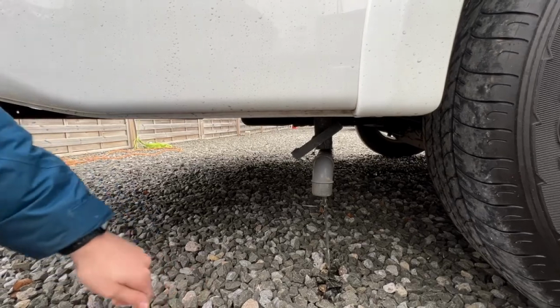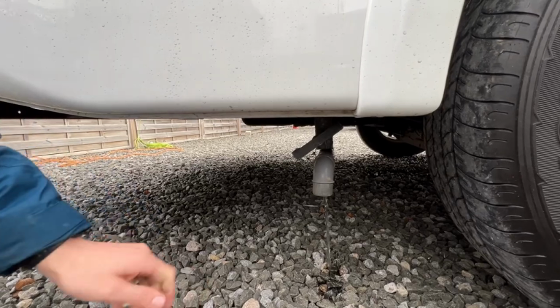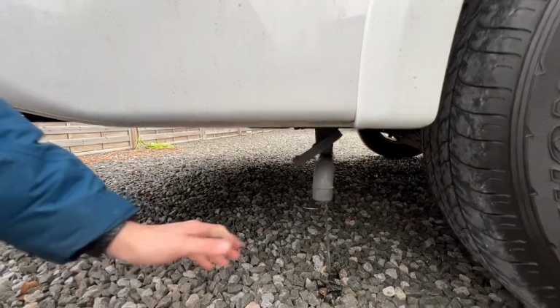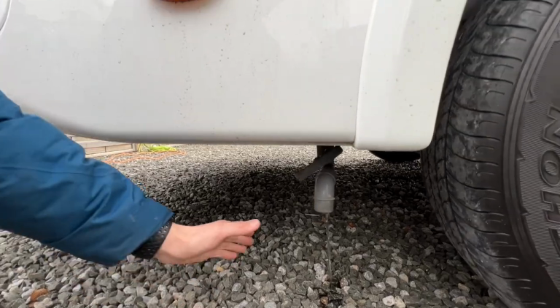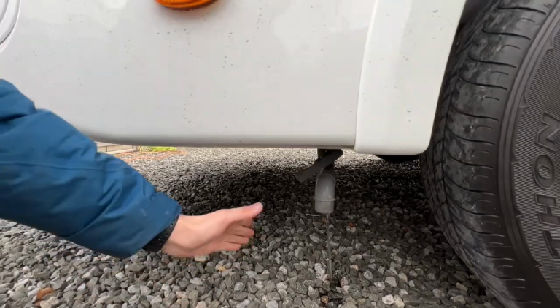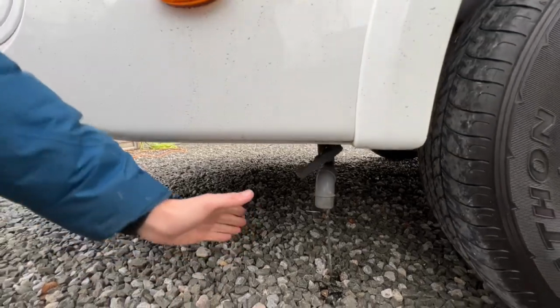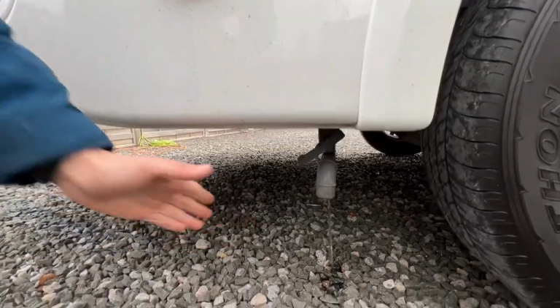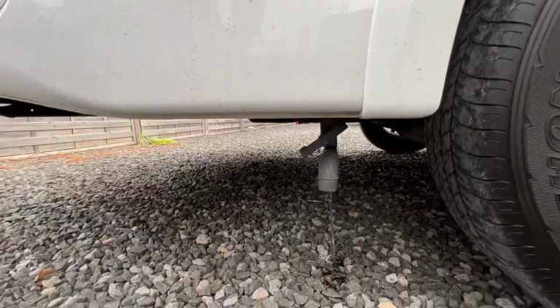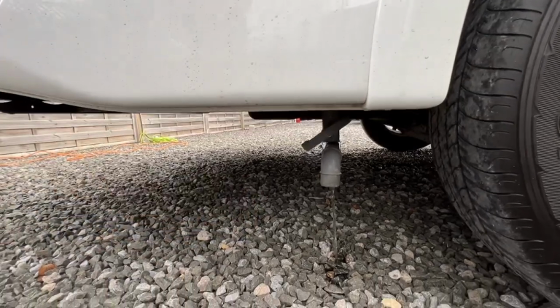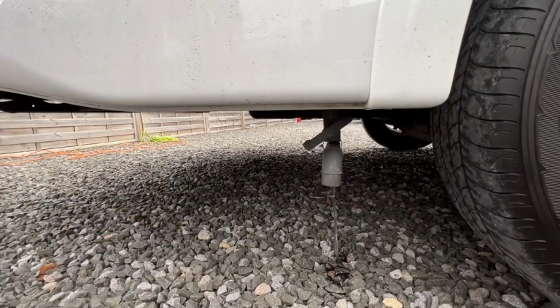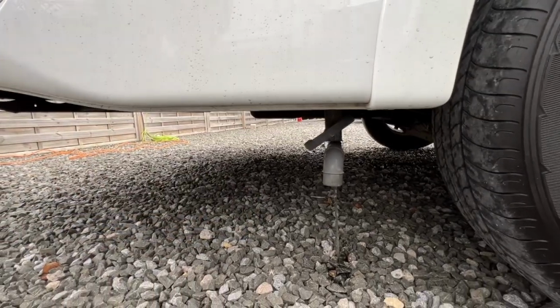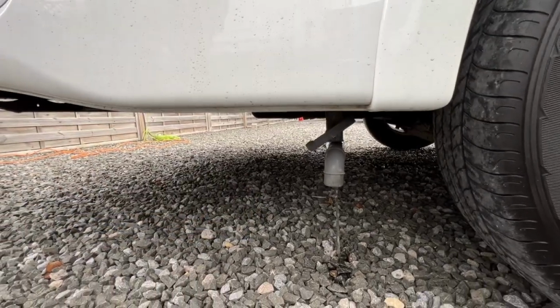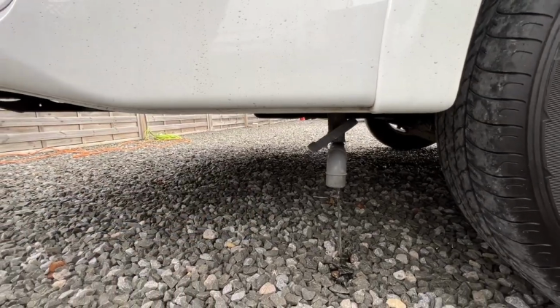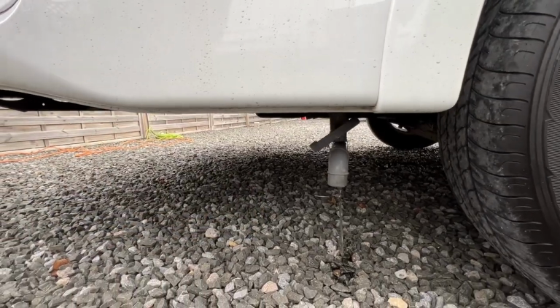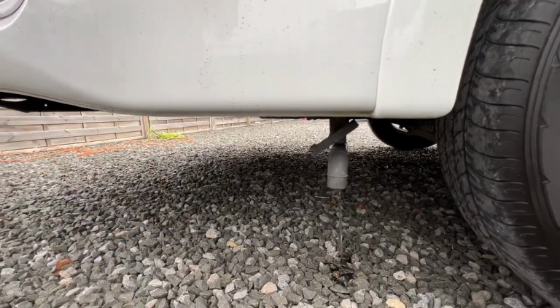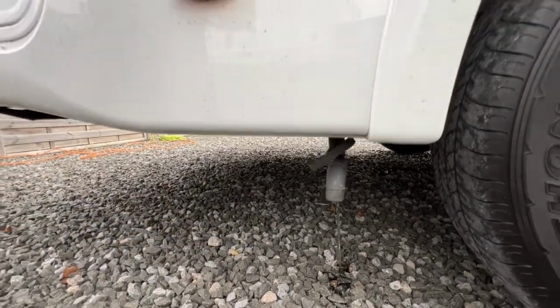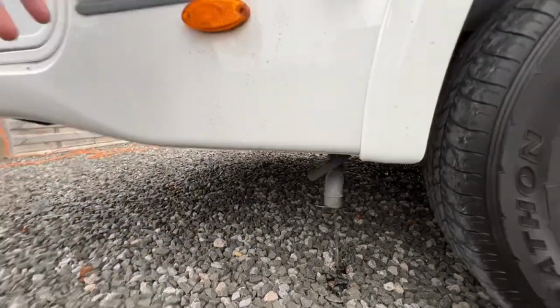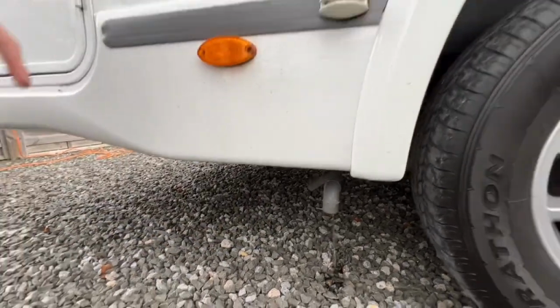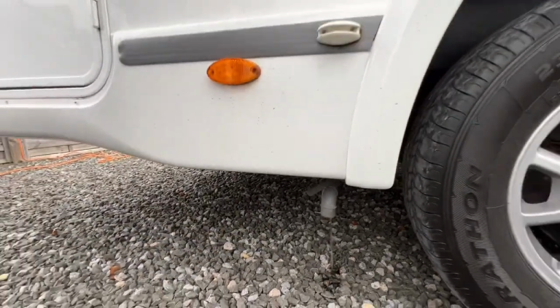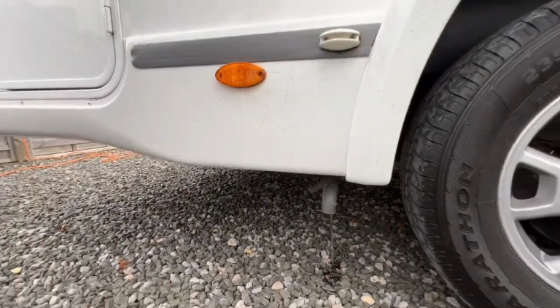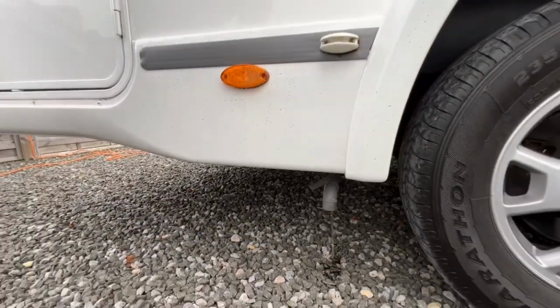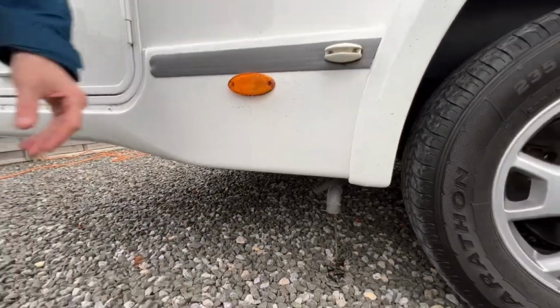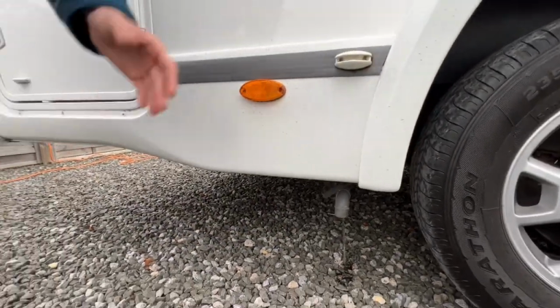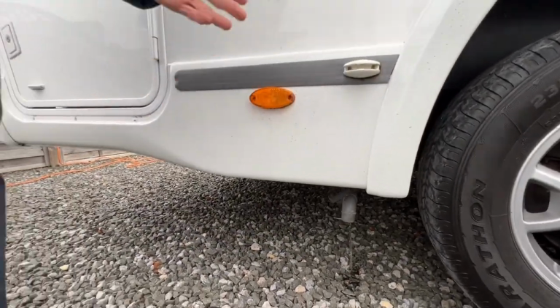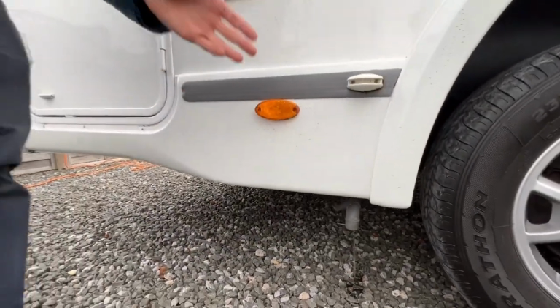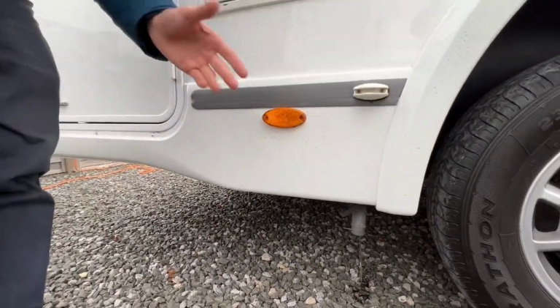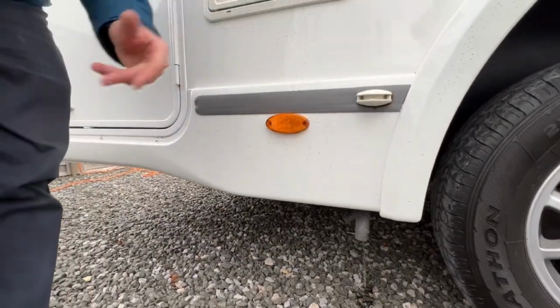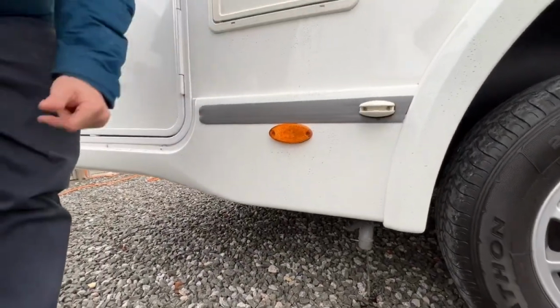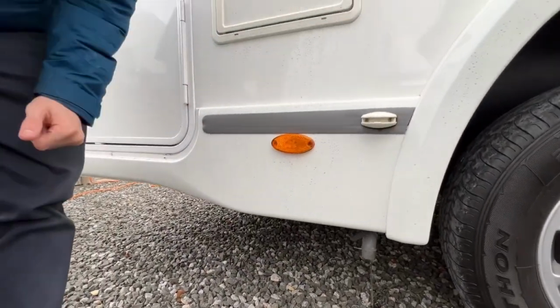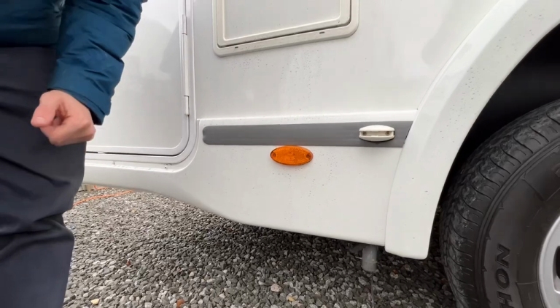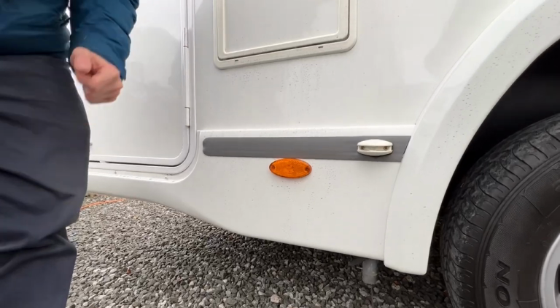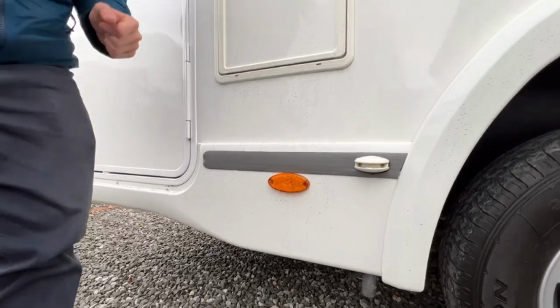Make sure the waste tank is fully drained in winter when we're experiencing colder temperatures, so the water doesn't freeze.